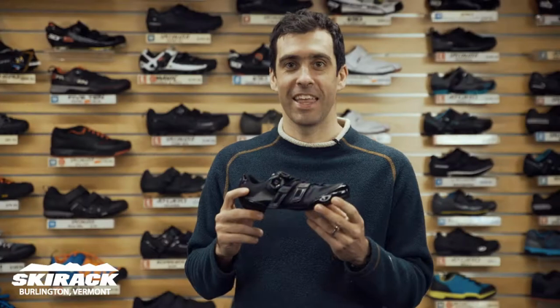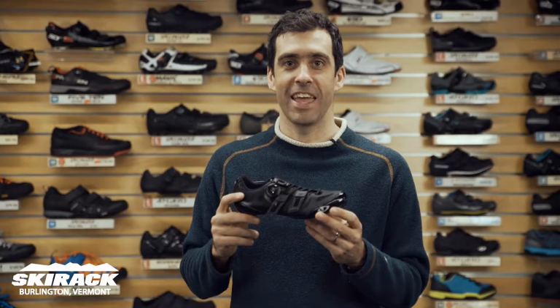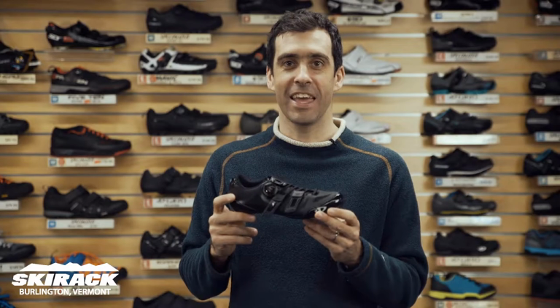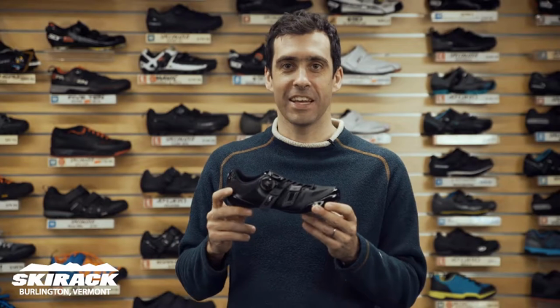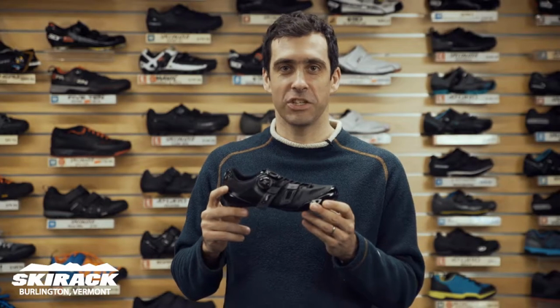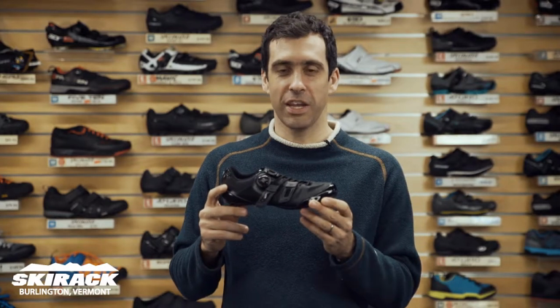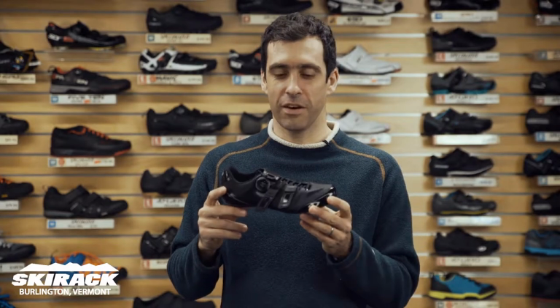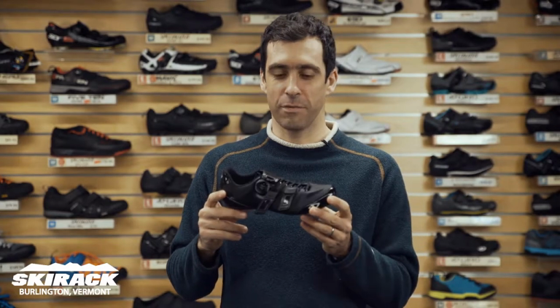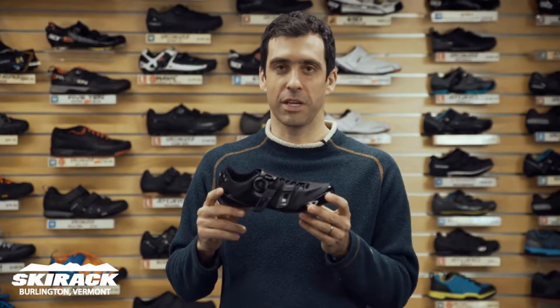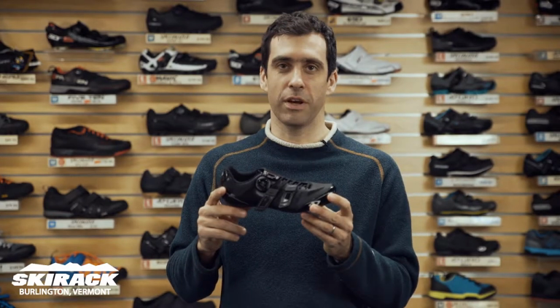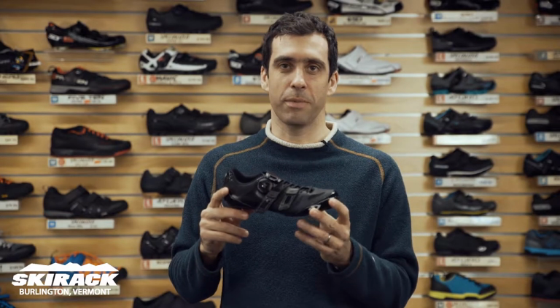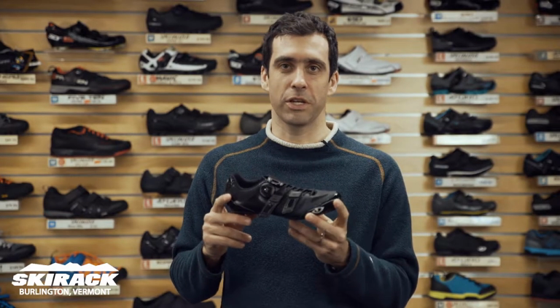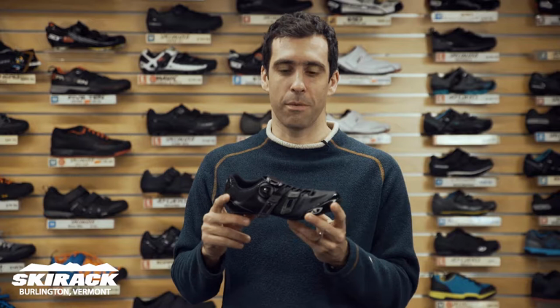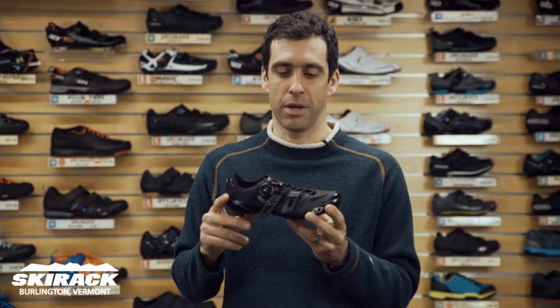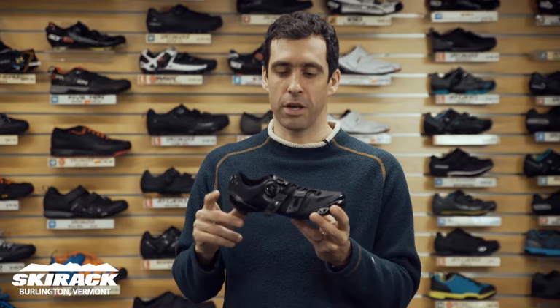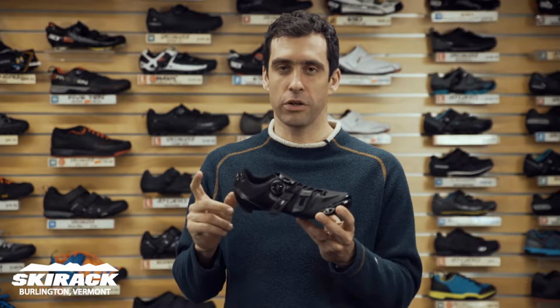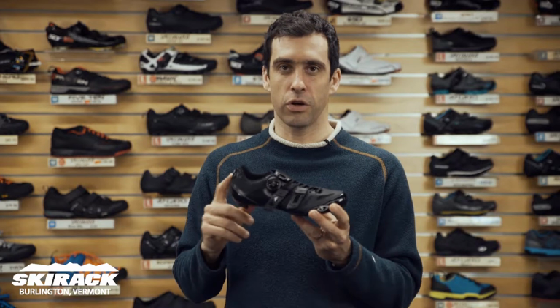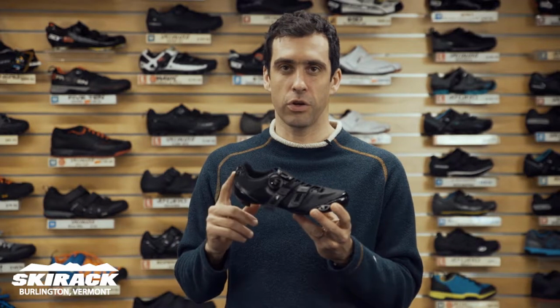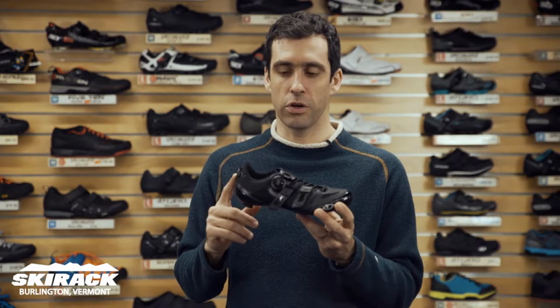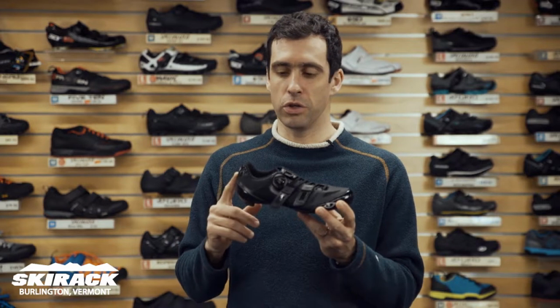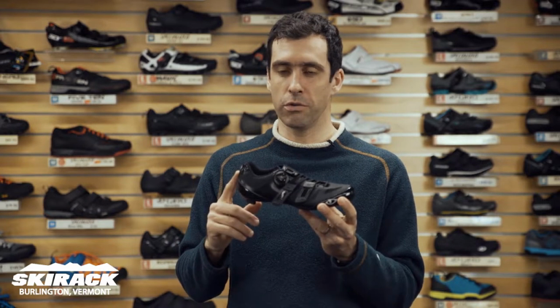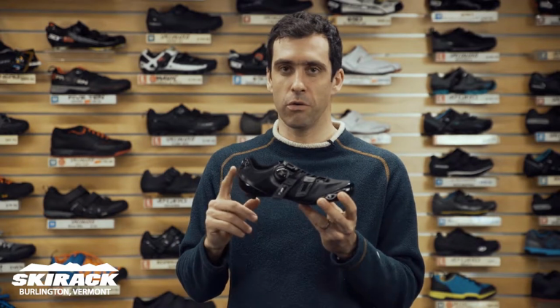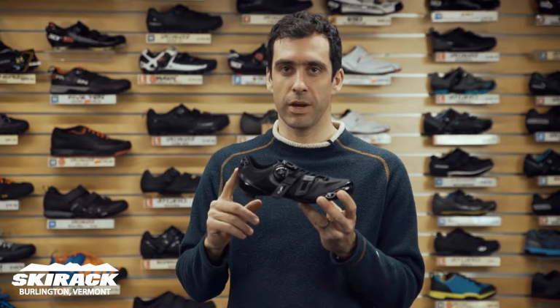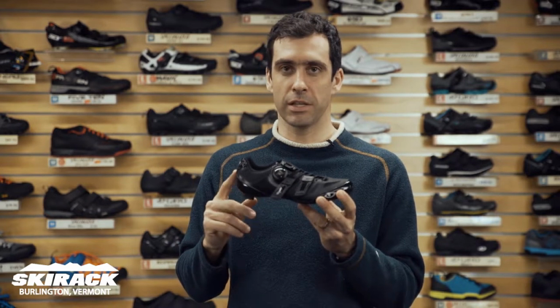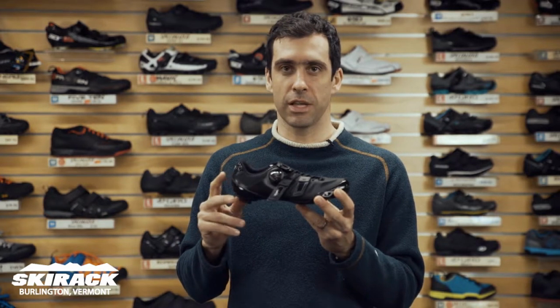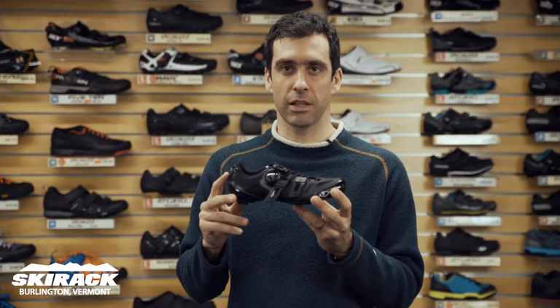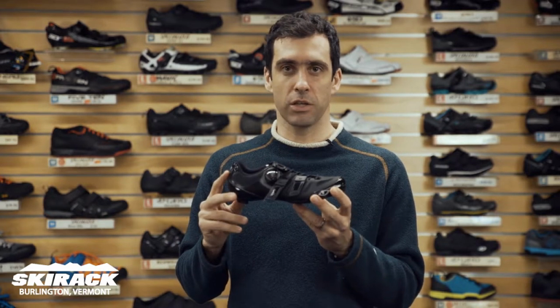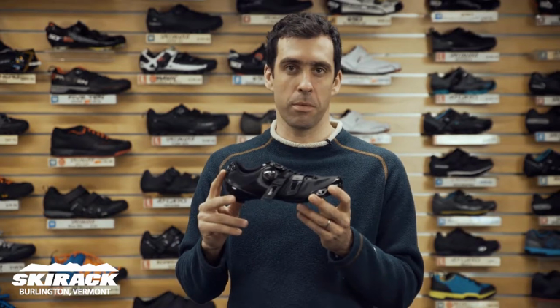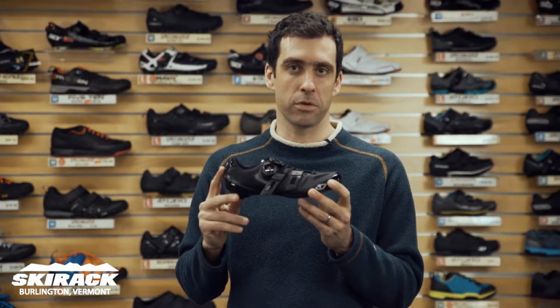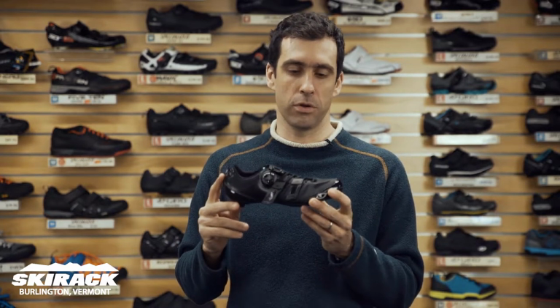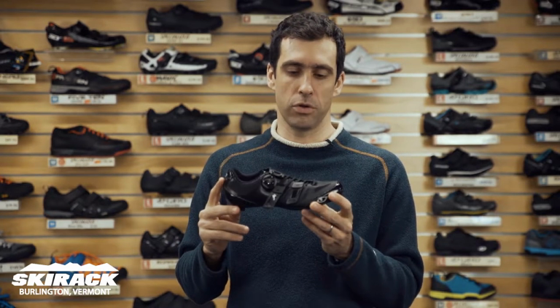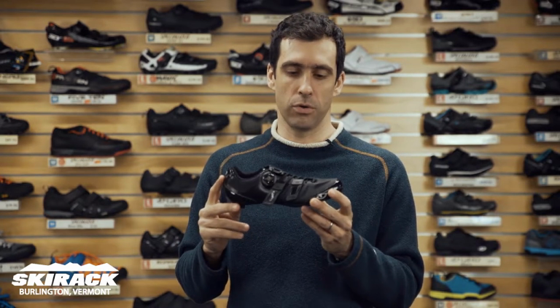Hey guys, Jake here from the Ski Rack Bike Shop, here to show you the new Giro Raze Teclase Women's Road Shoe.